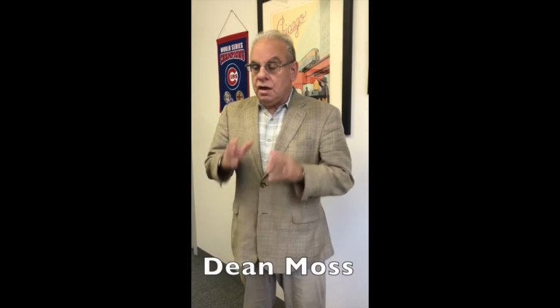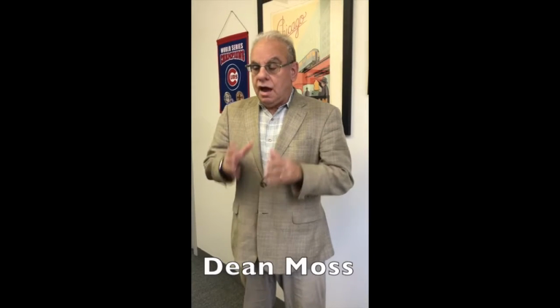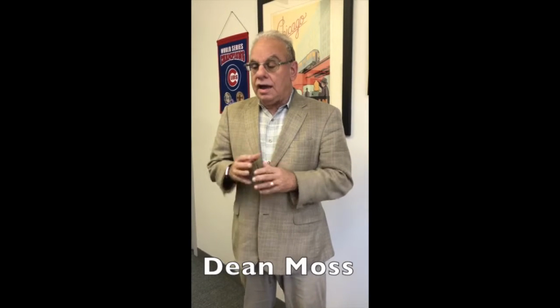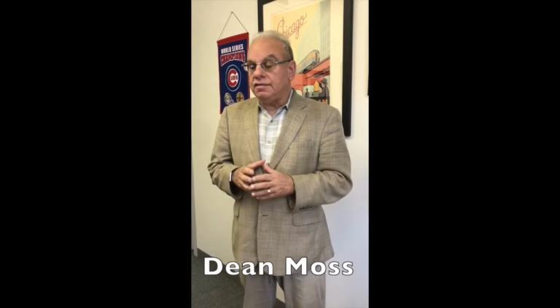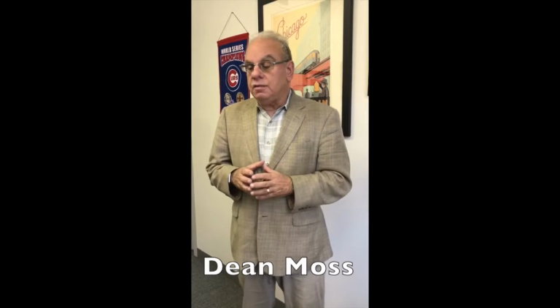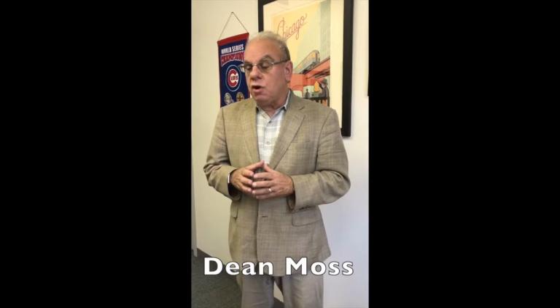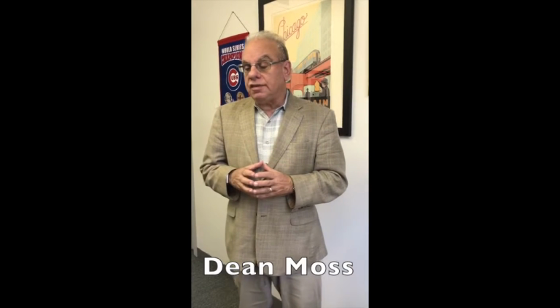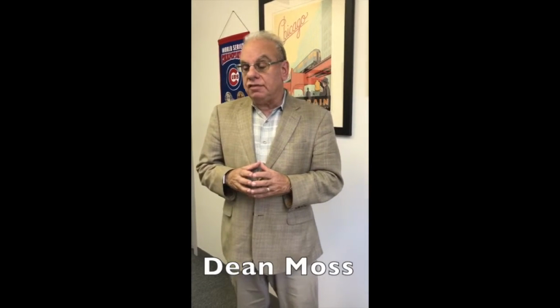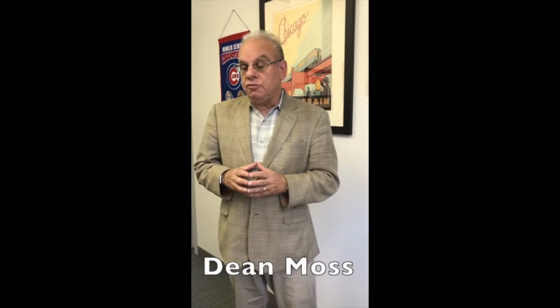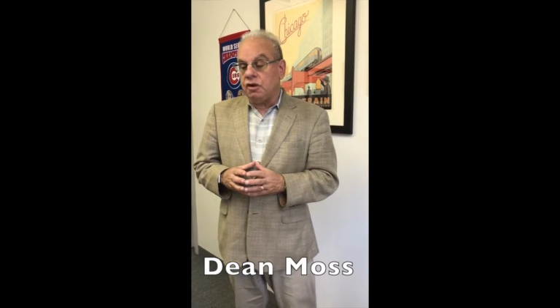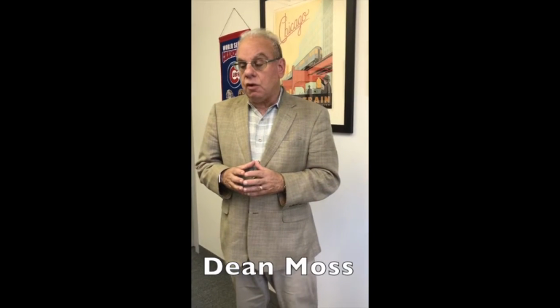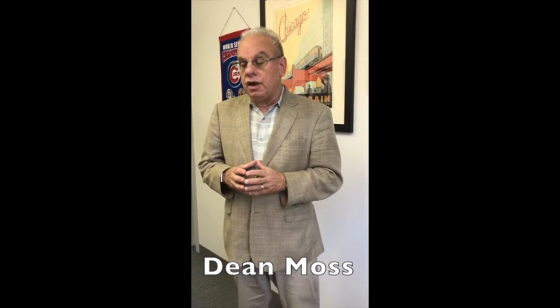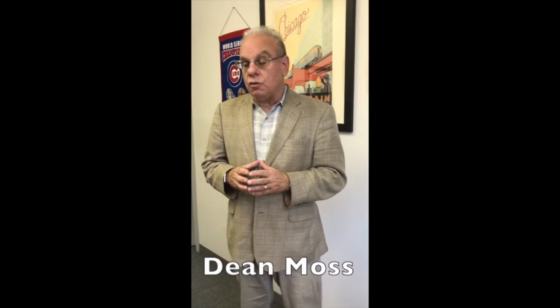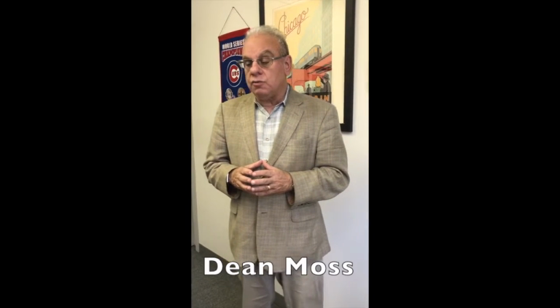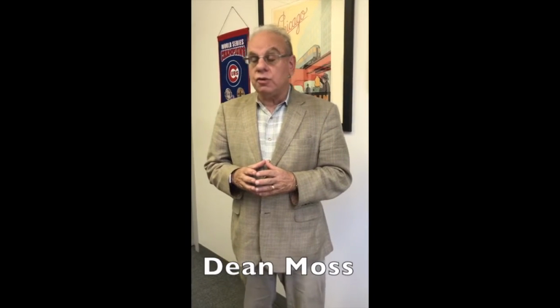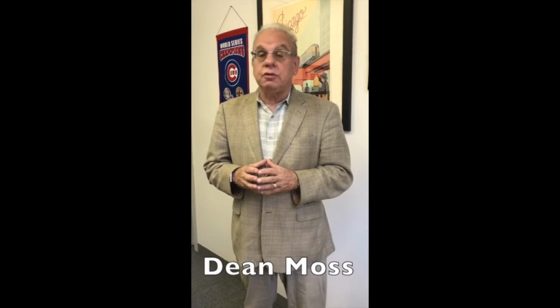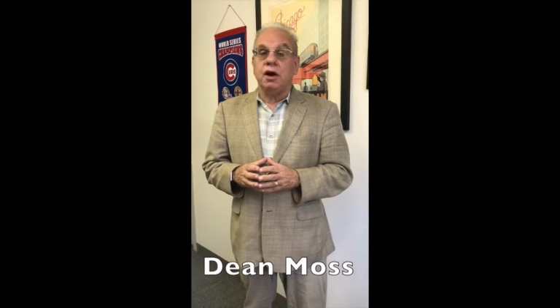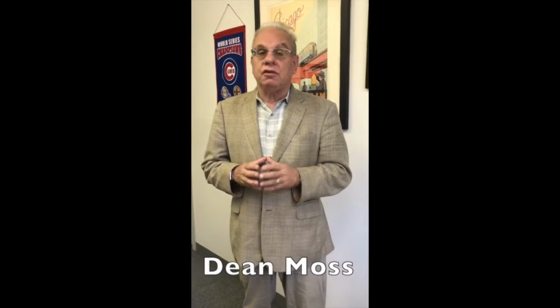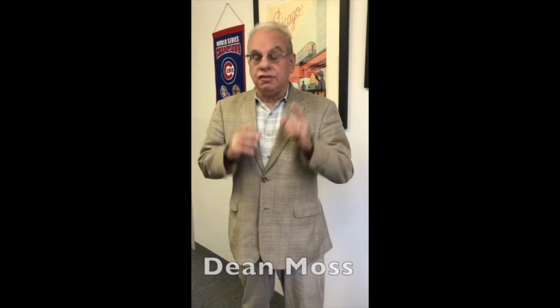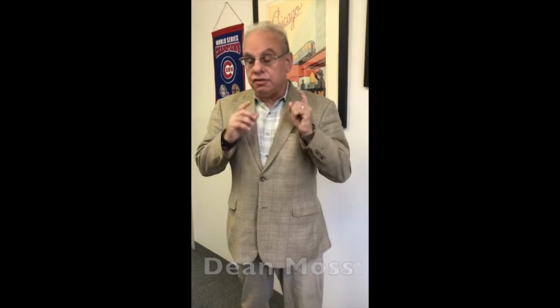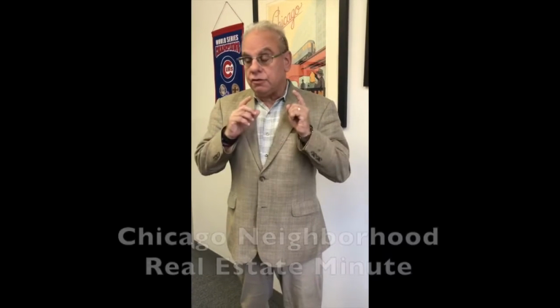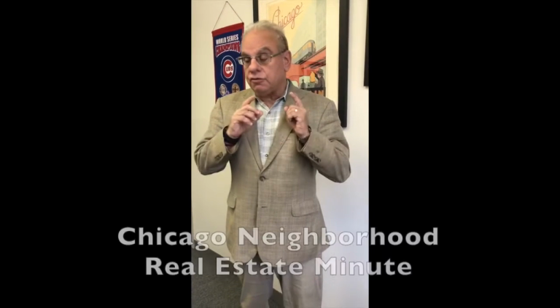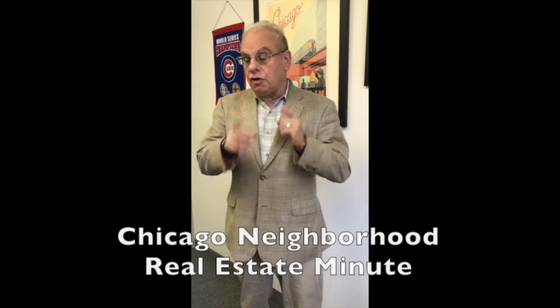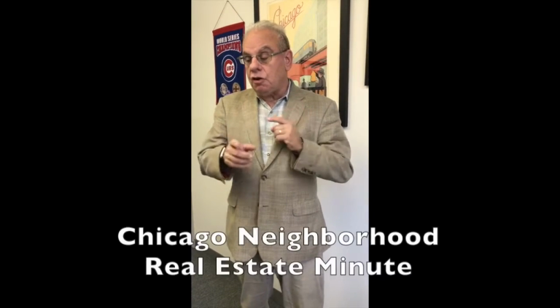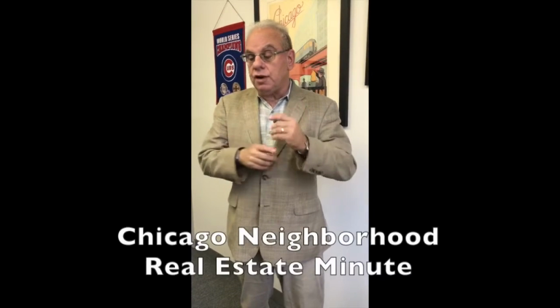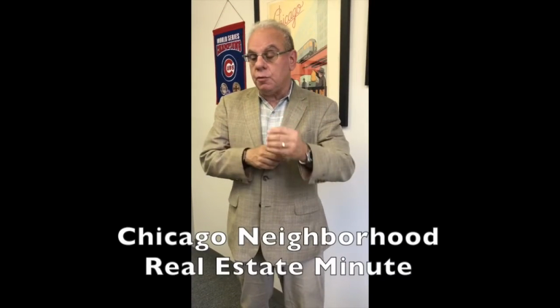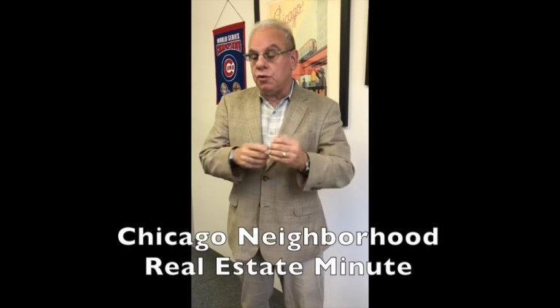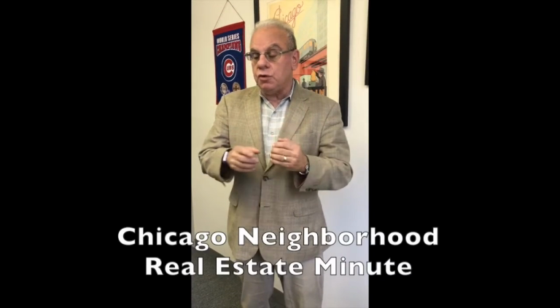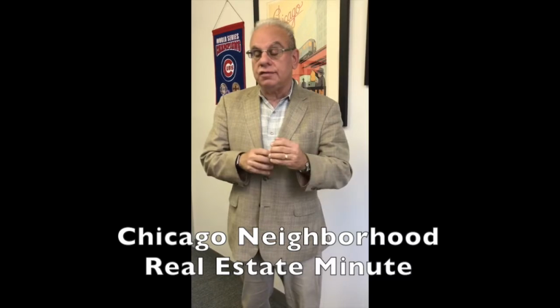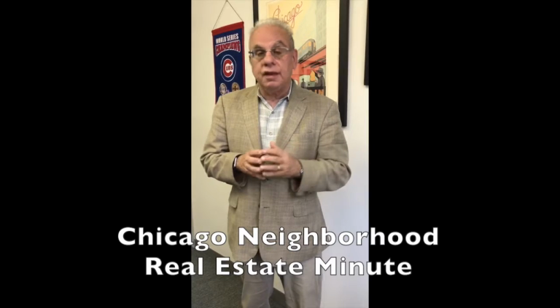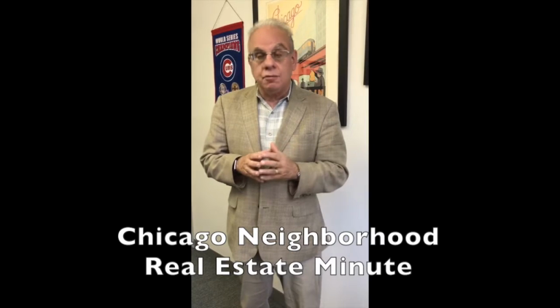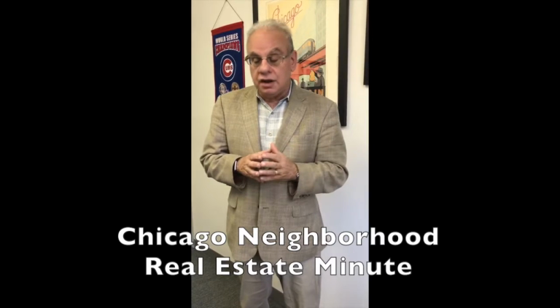Hi, this is Dean Wasteen, Steve Chicago, Keller Williams Realty Partners. Here's another Chicago Neighborhood Real Estate Minute.